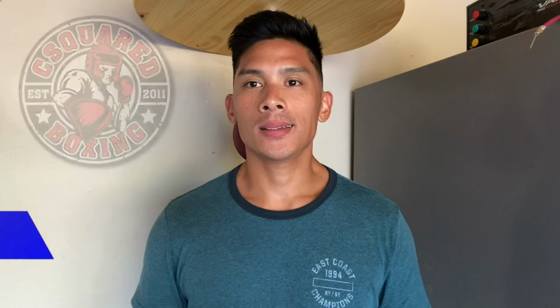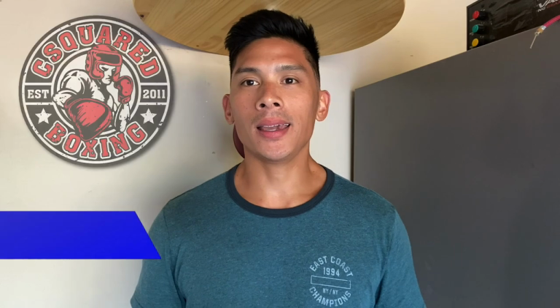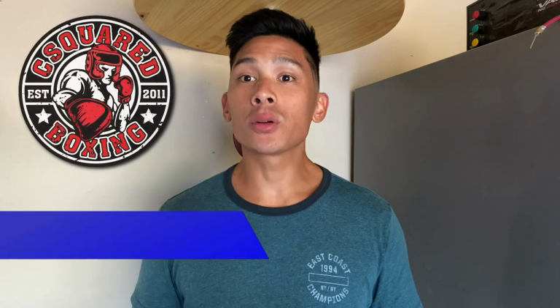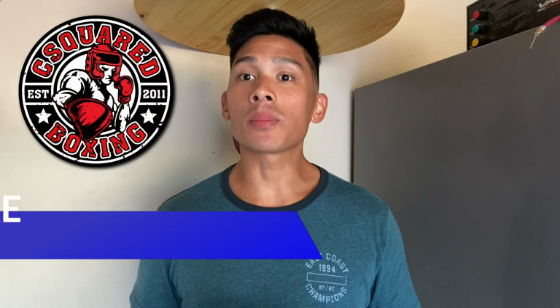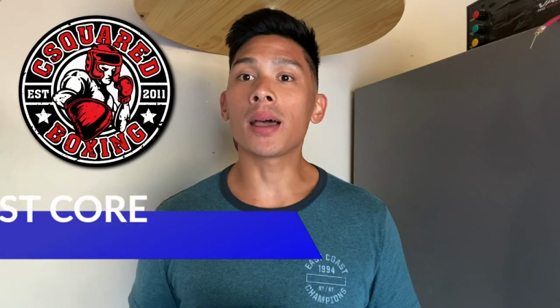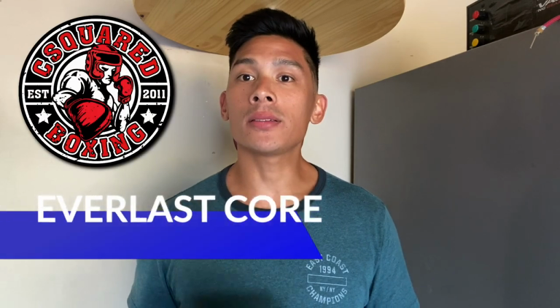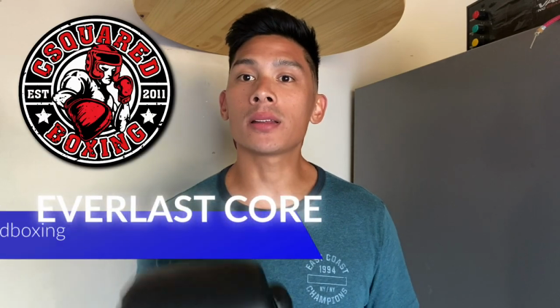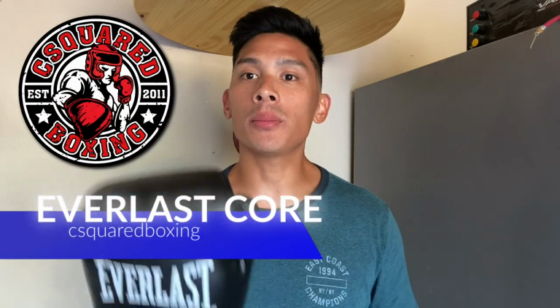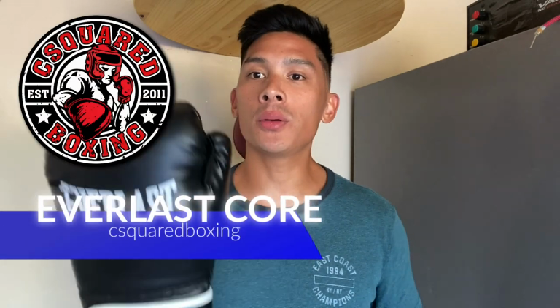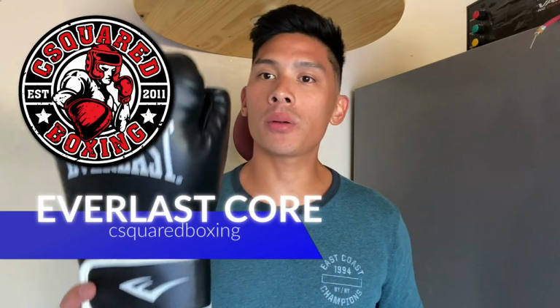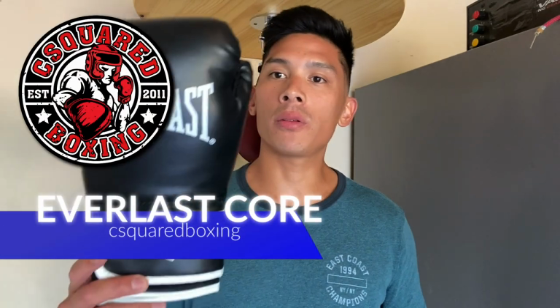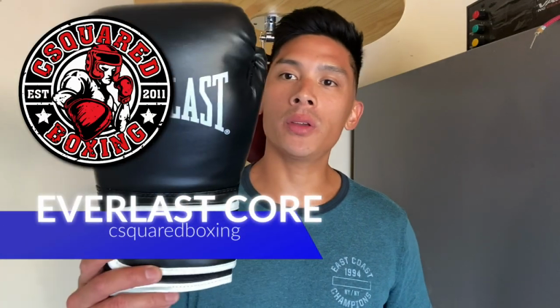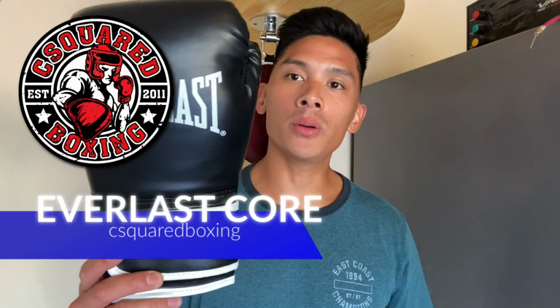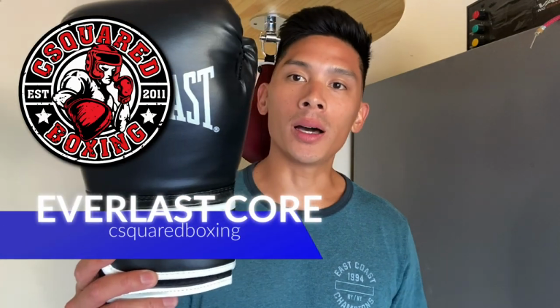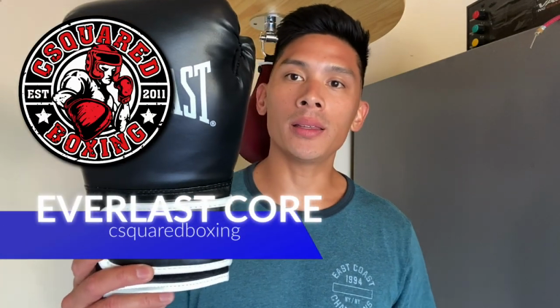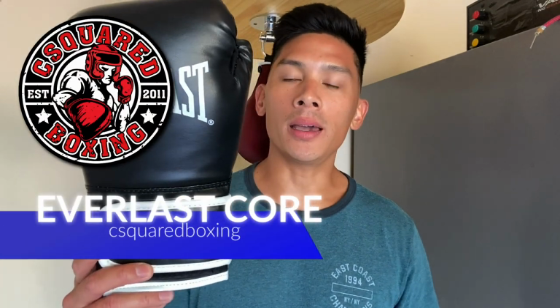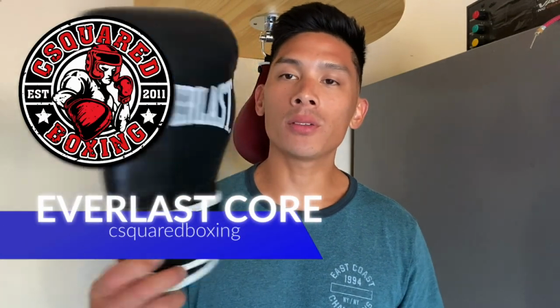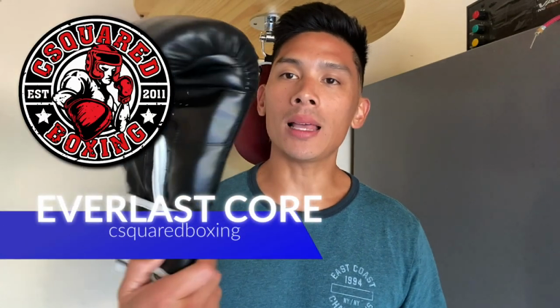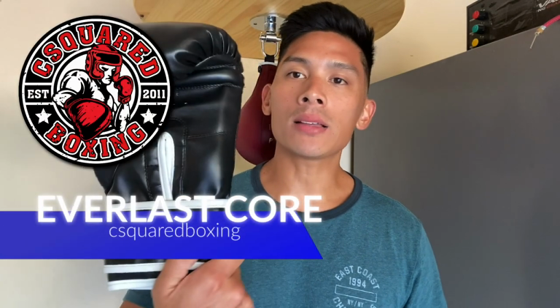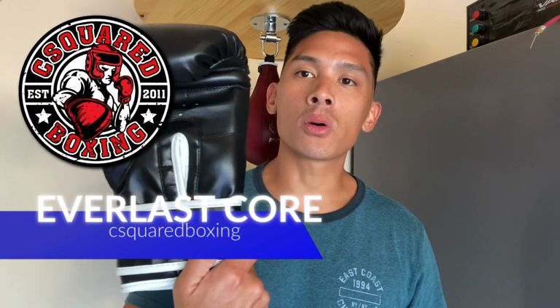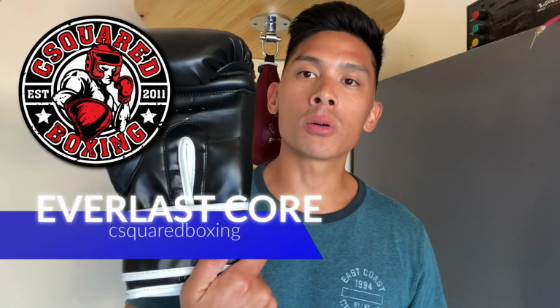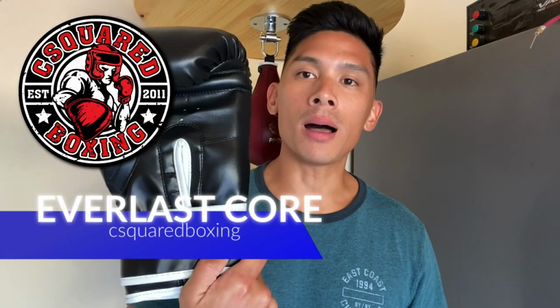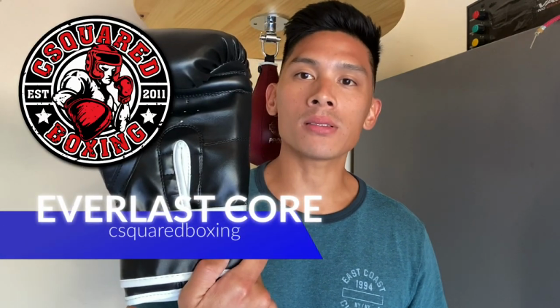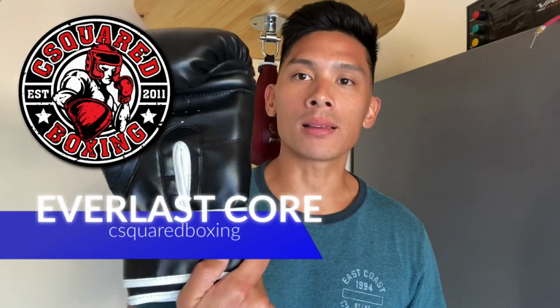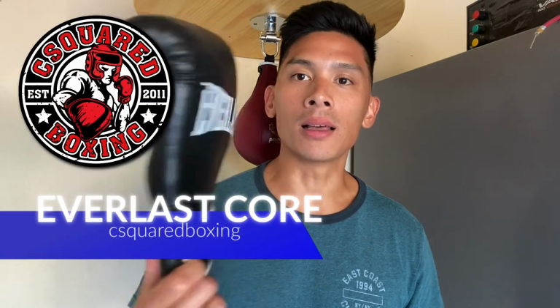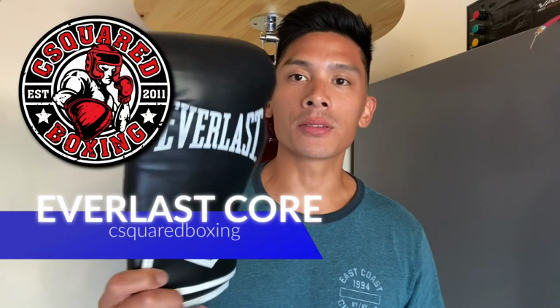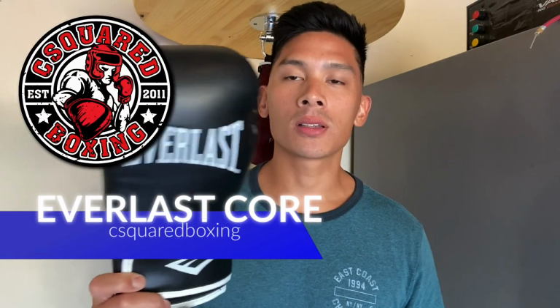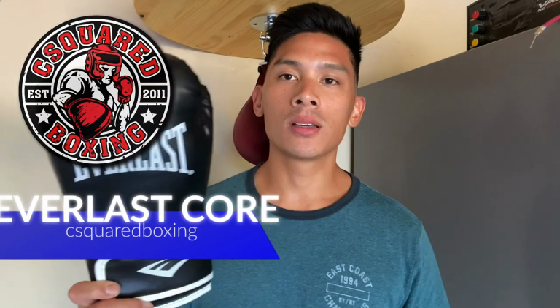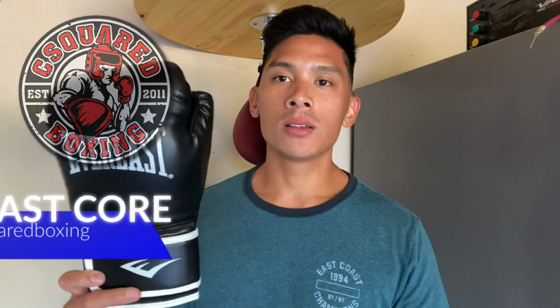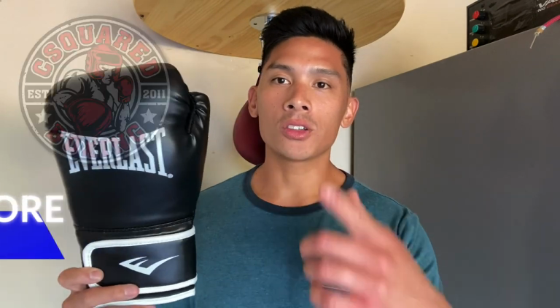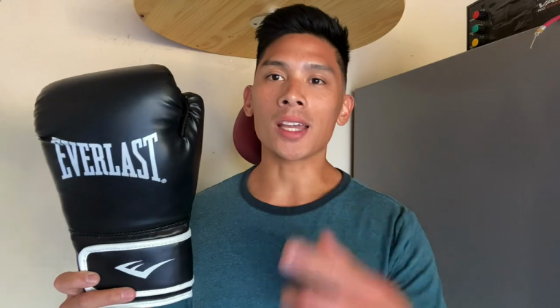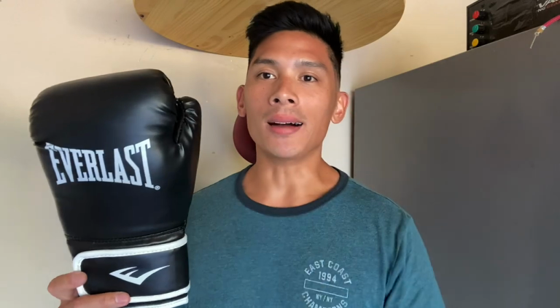Hey, what's up guys? Today I'll be doing a review on the Everlast Core Boxing Gloves. Check it out.